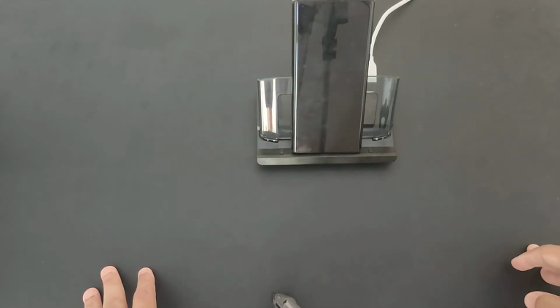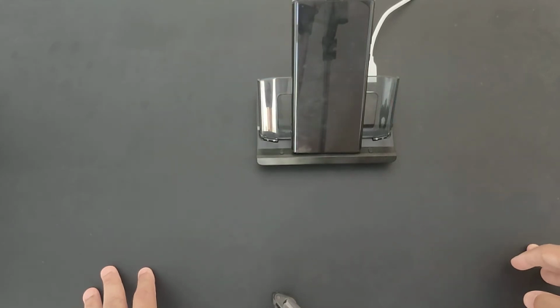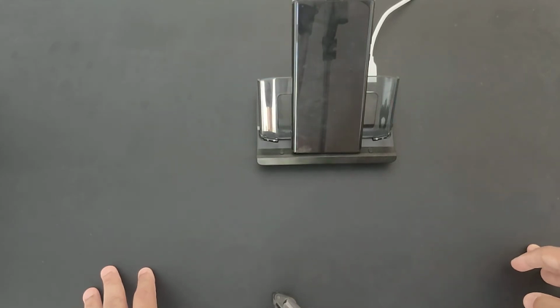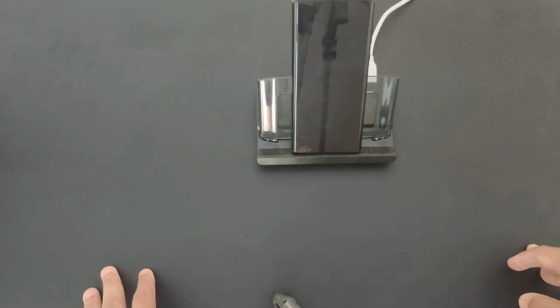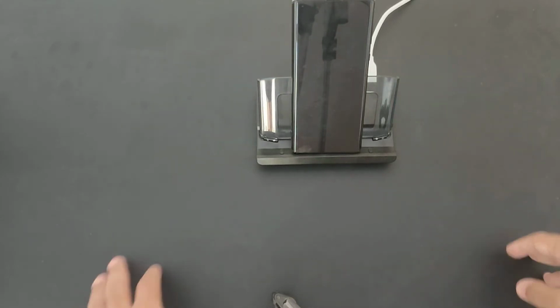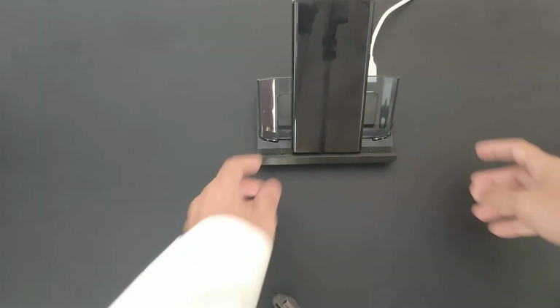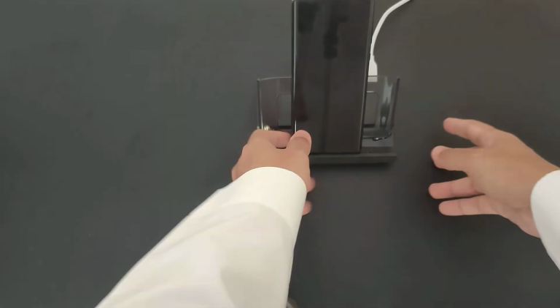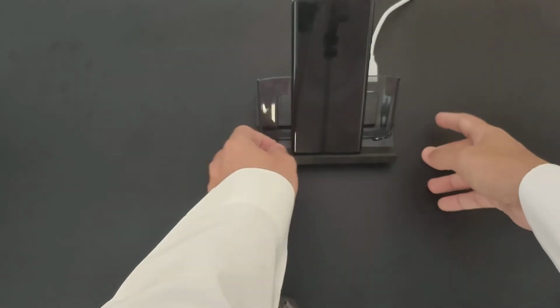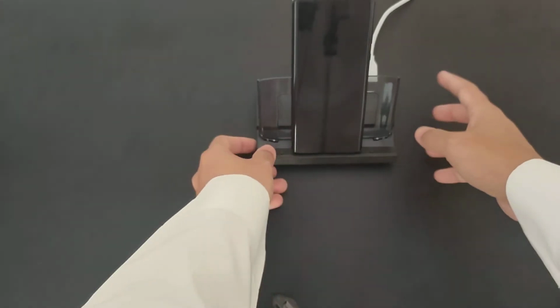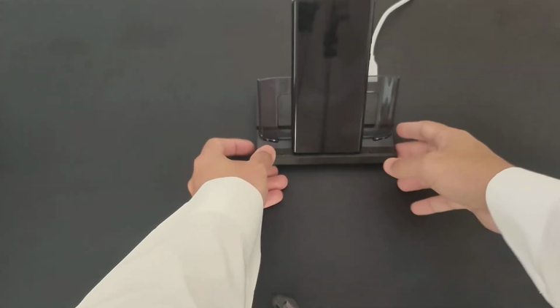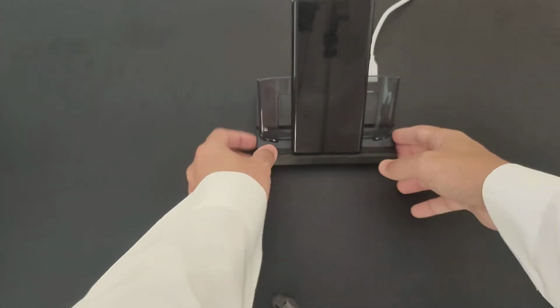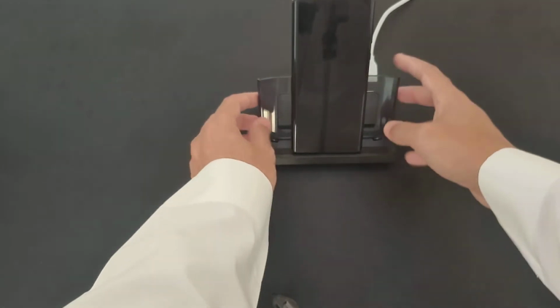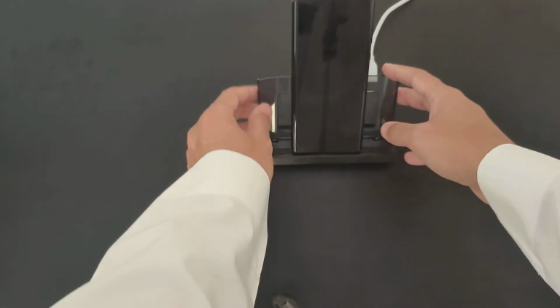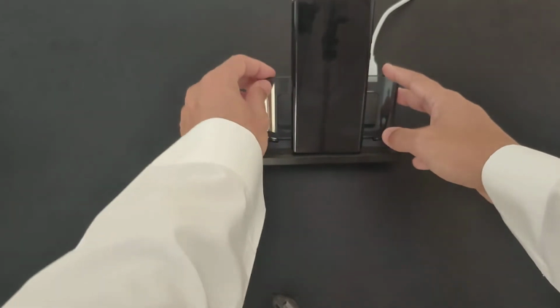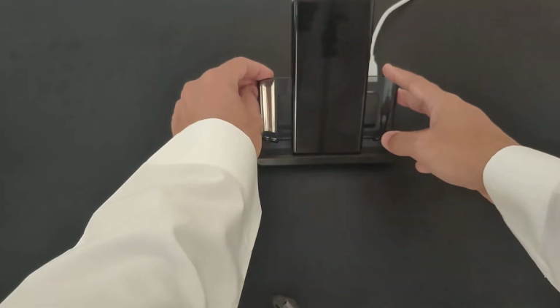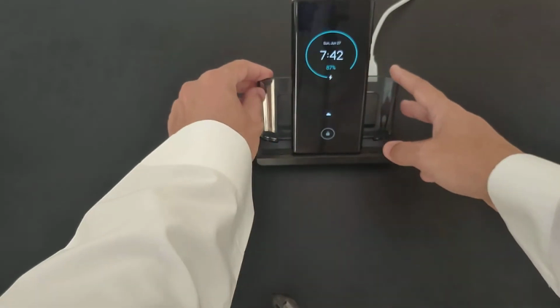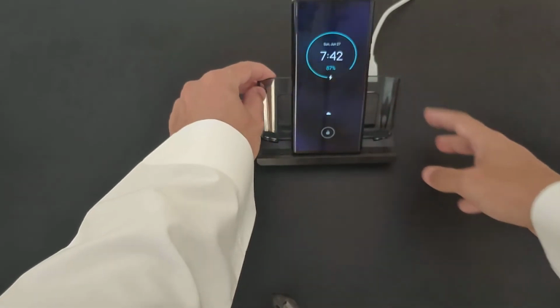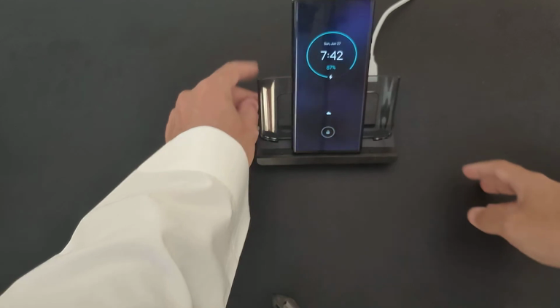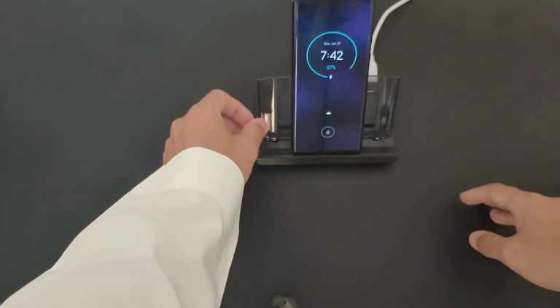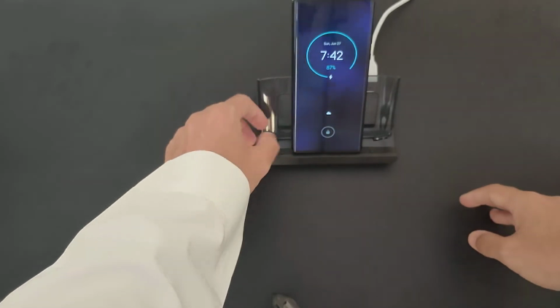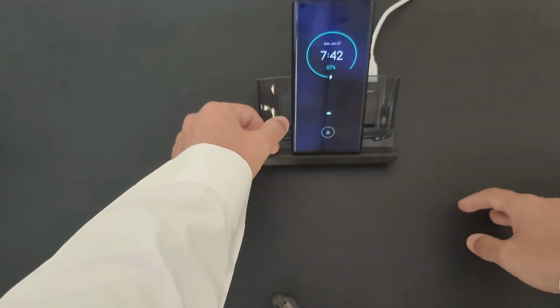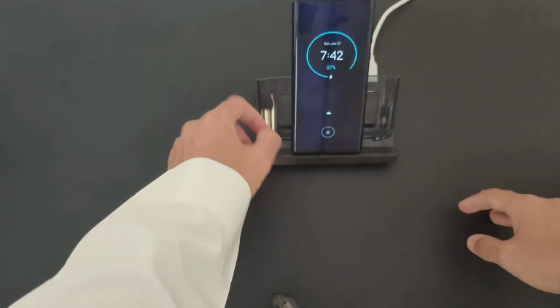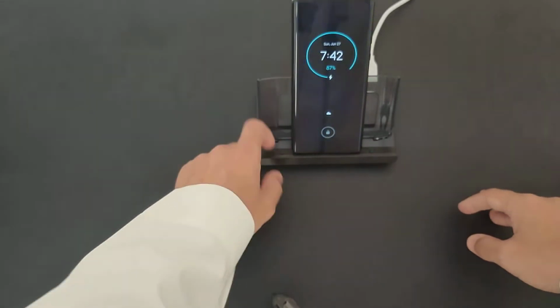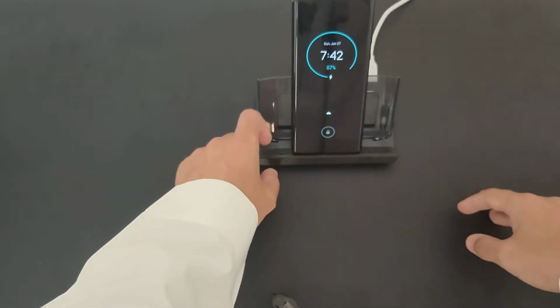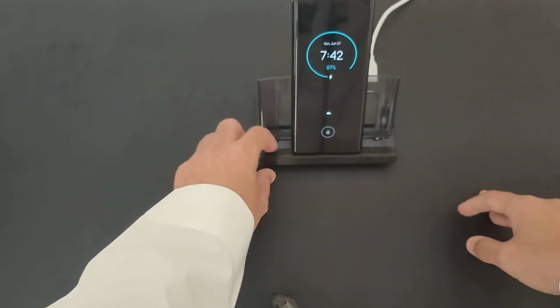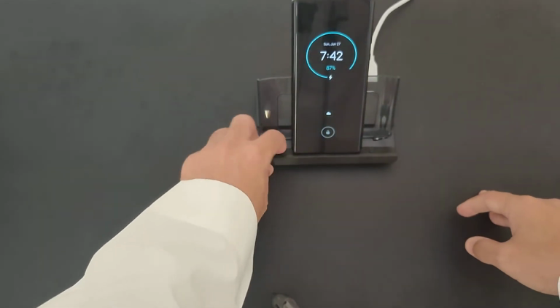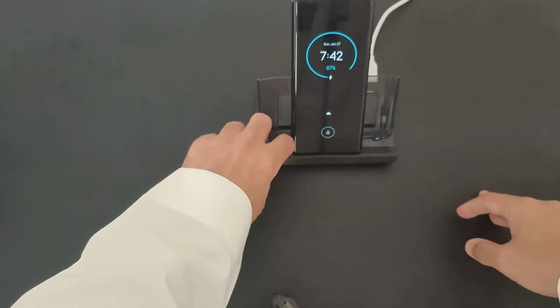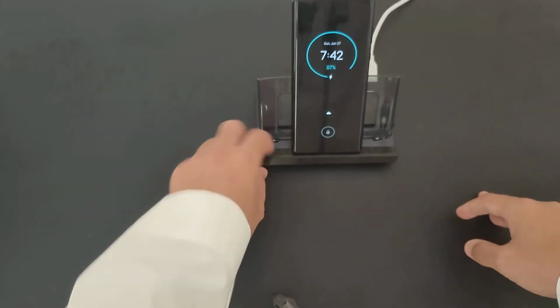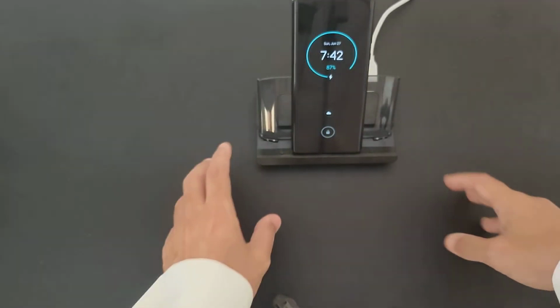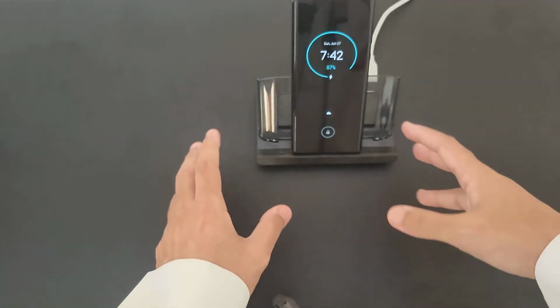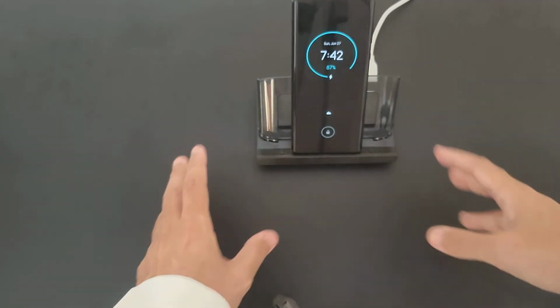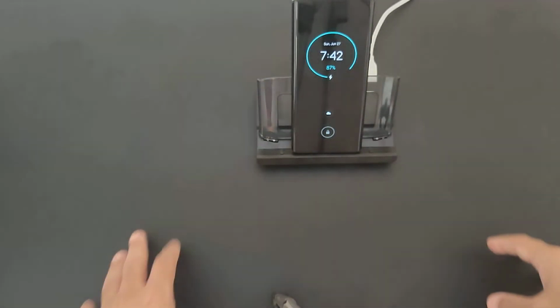The build quality is plastic, so you need to be careful with it. It's very plasticky, but it's very functional.